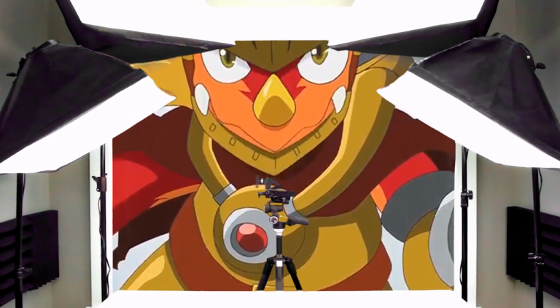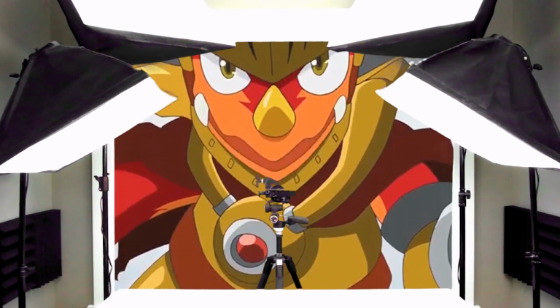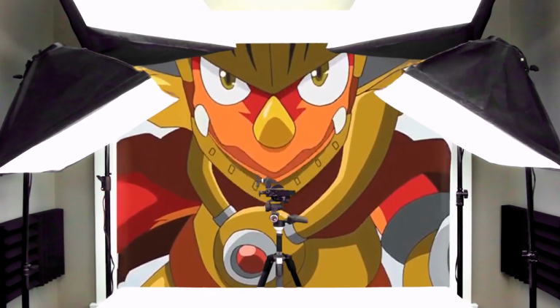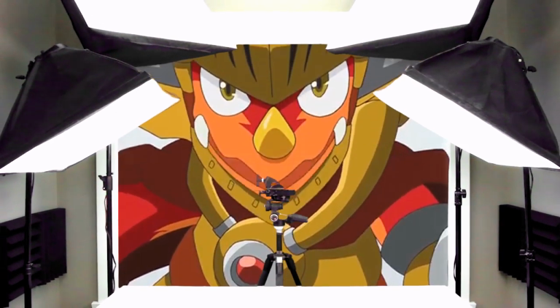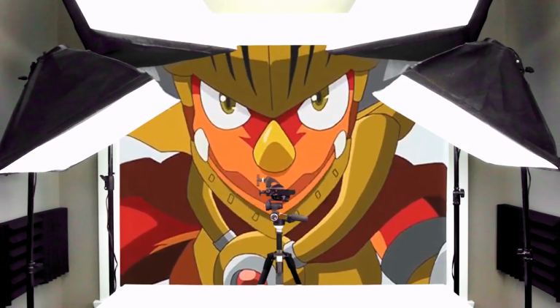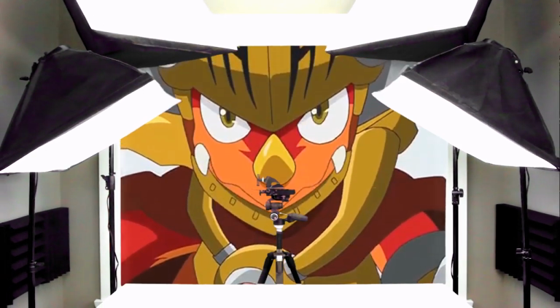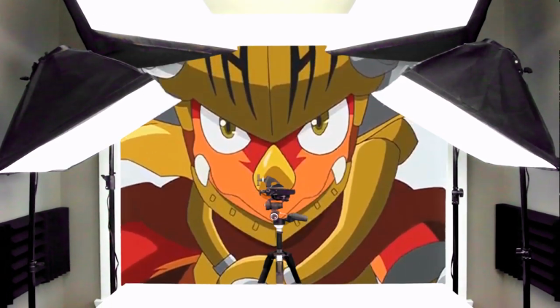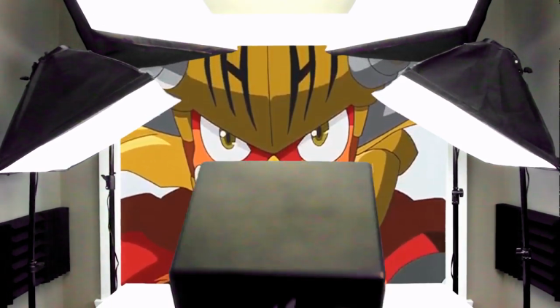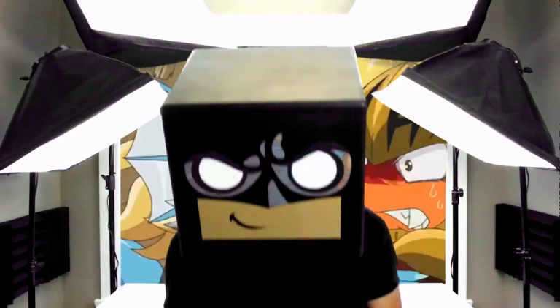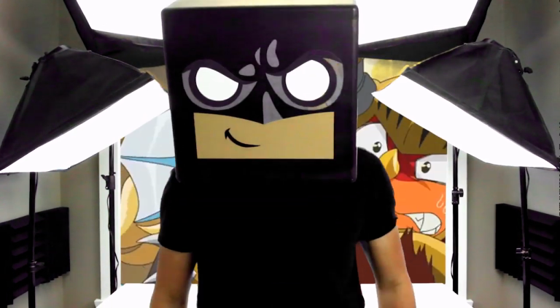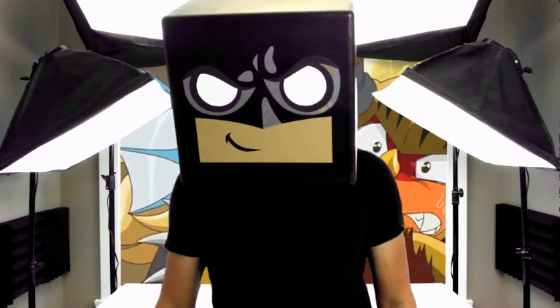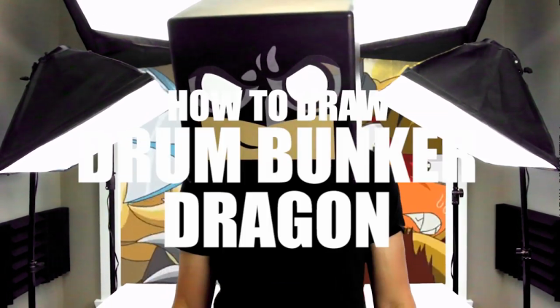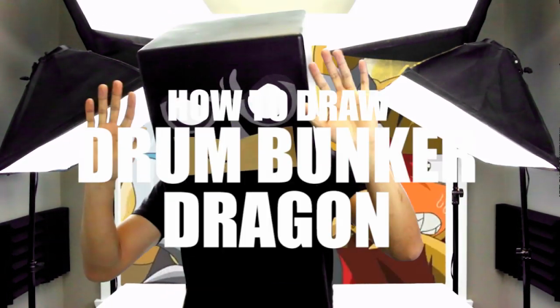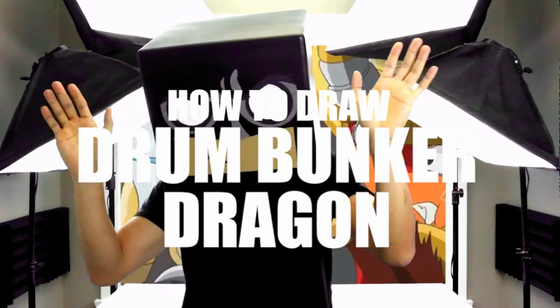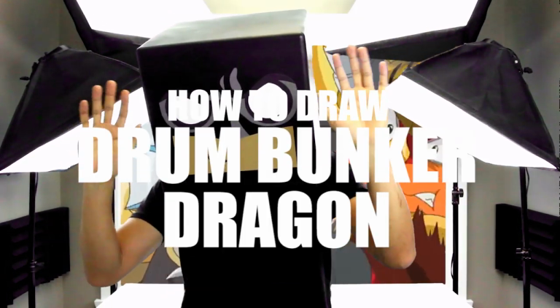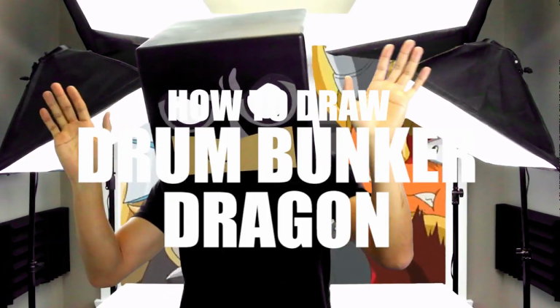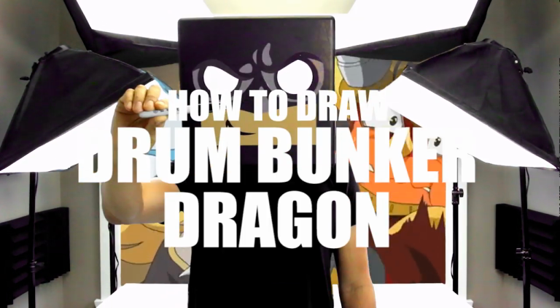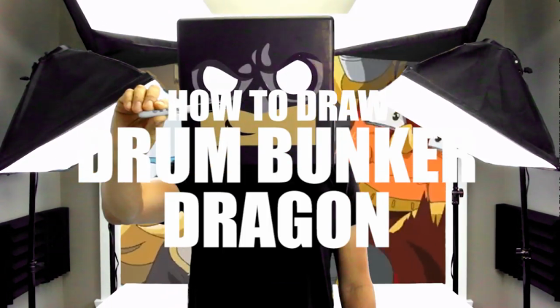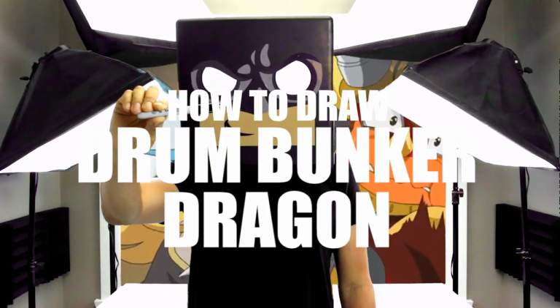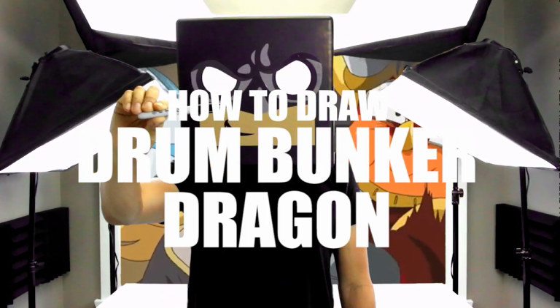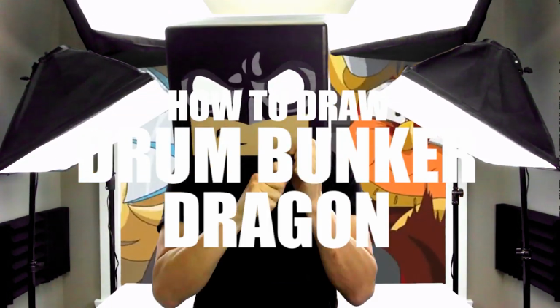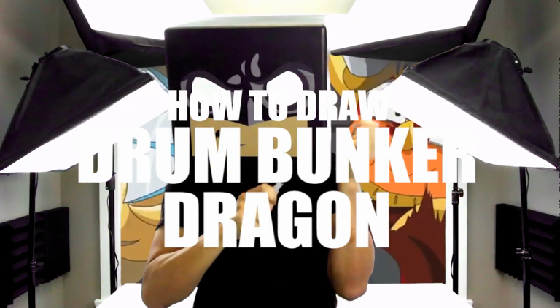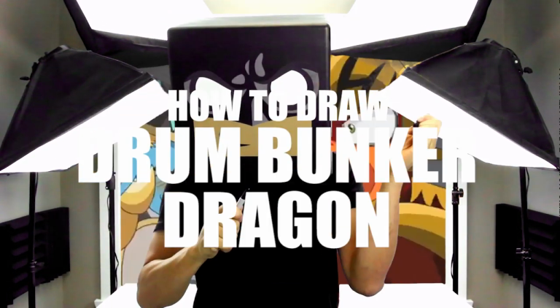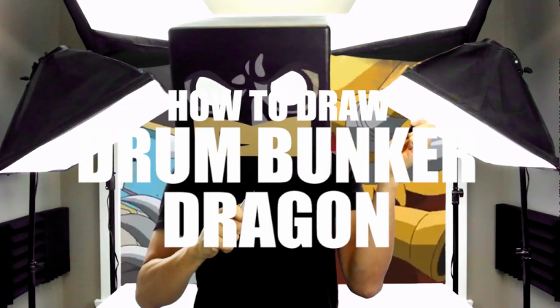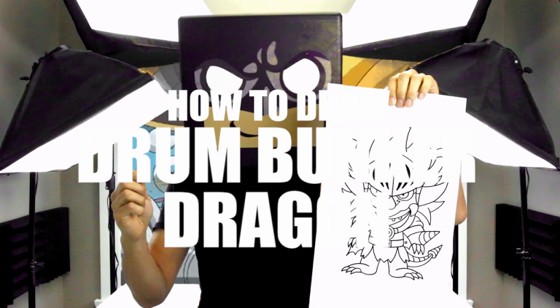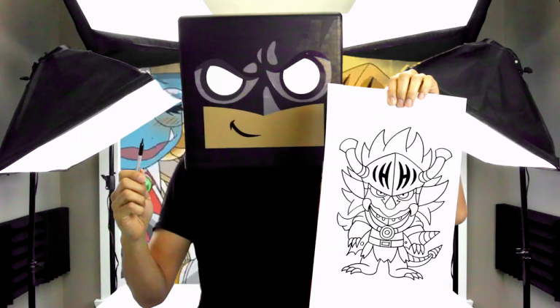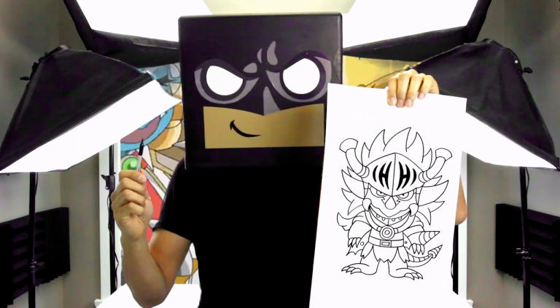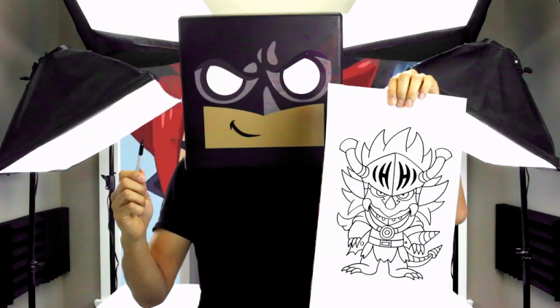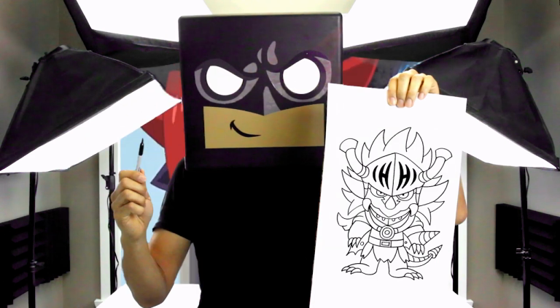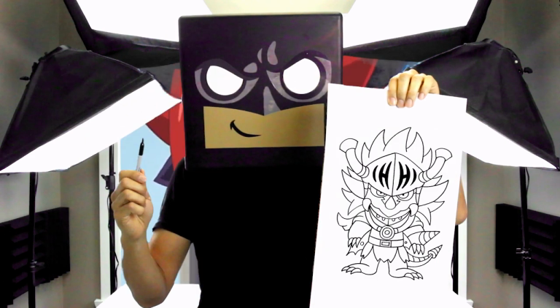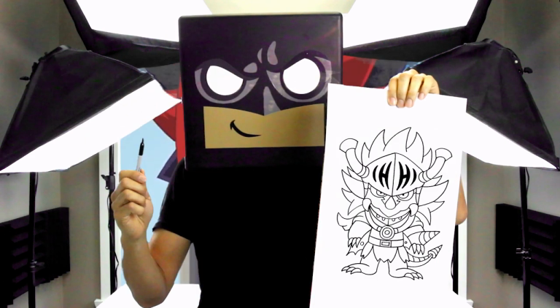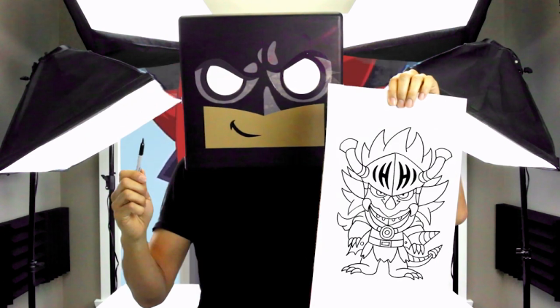What's up everybody and welcome to the club. In today's video we're going to be drawing Drum Bunker Dragon from Future Card Buddy Fight.